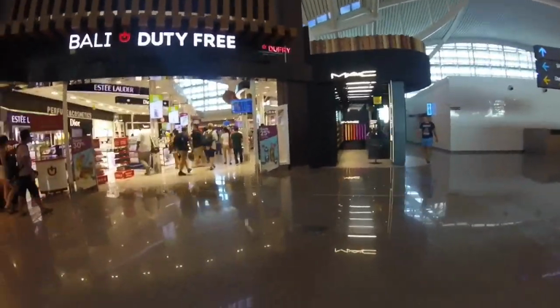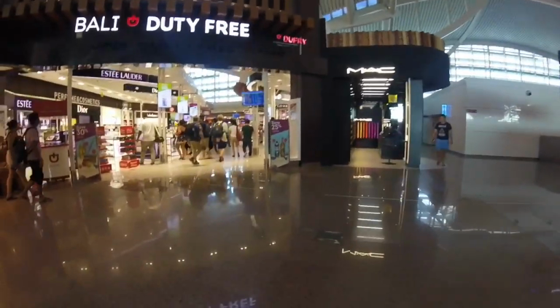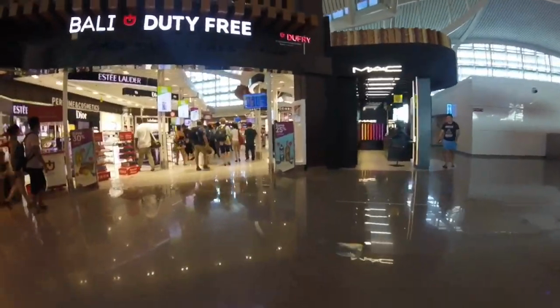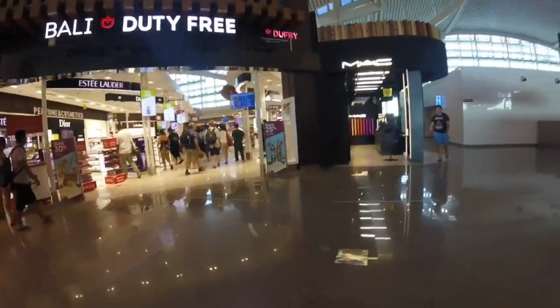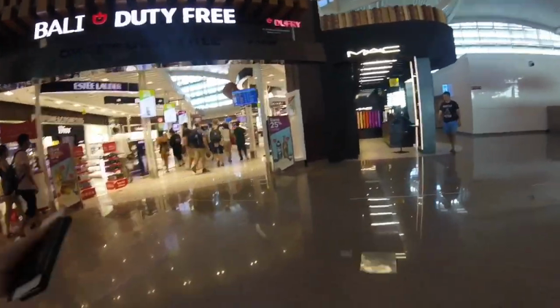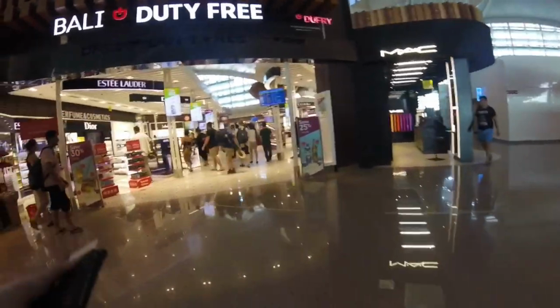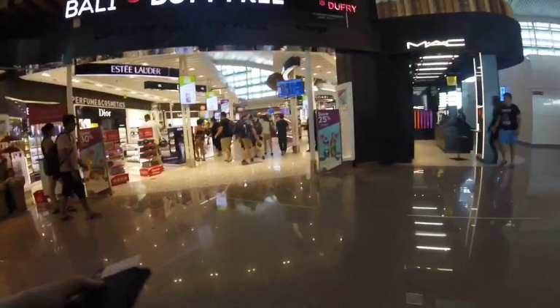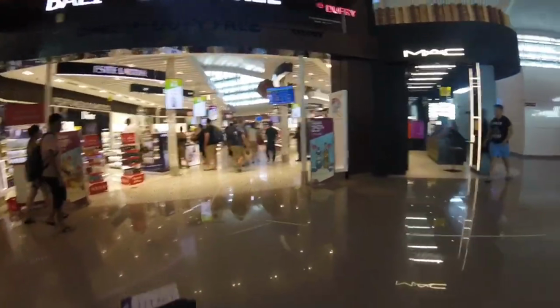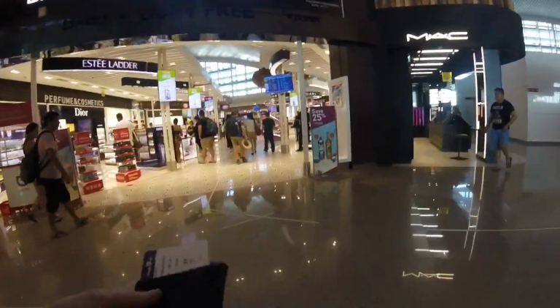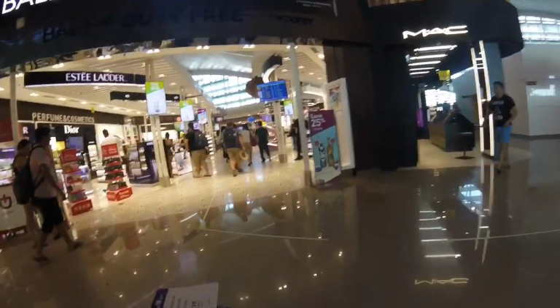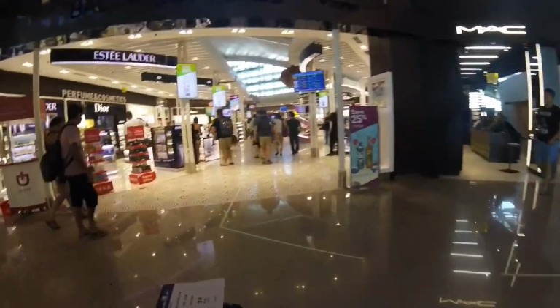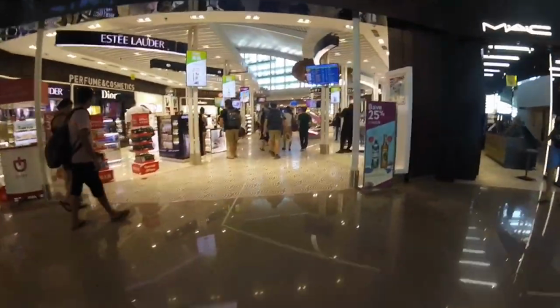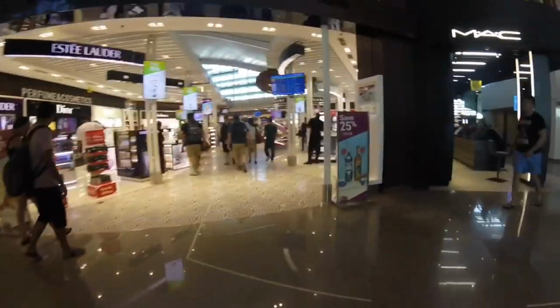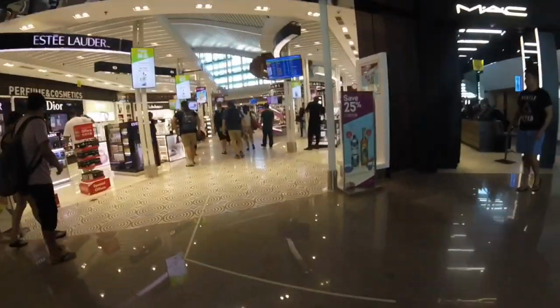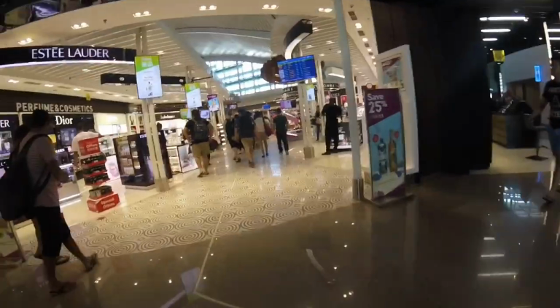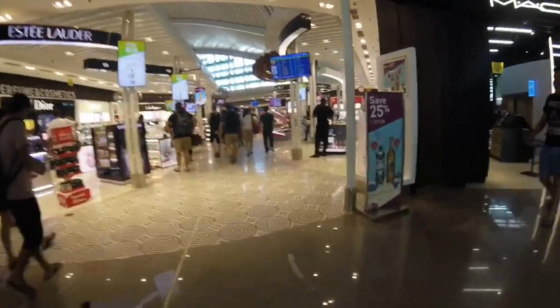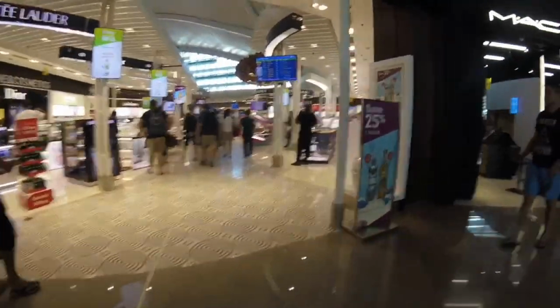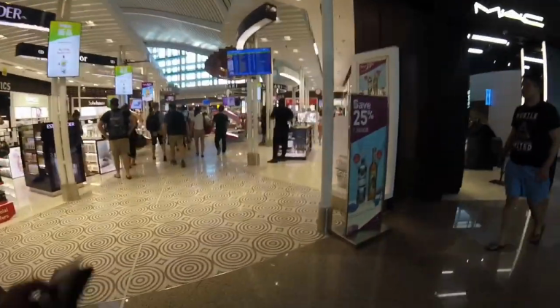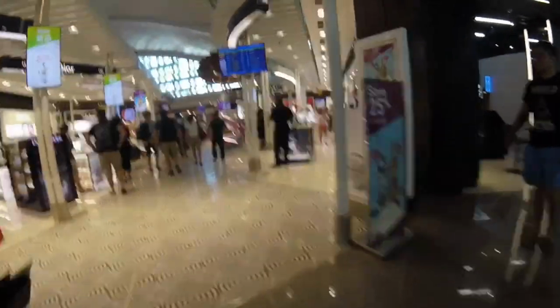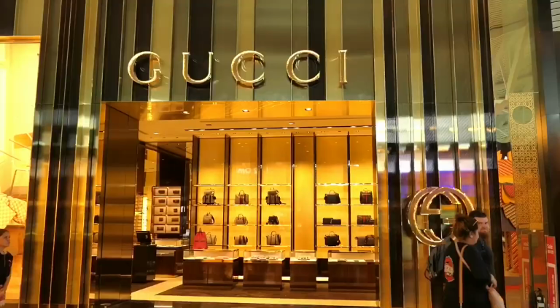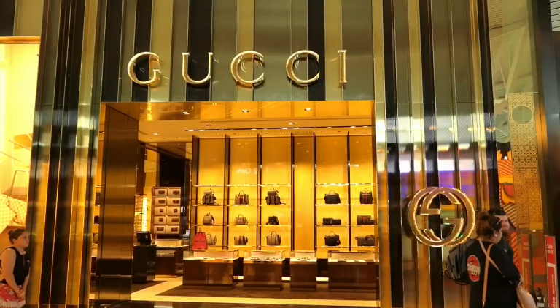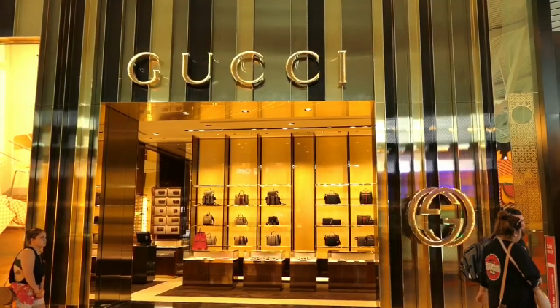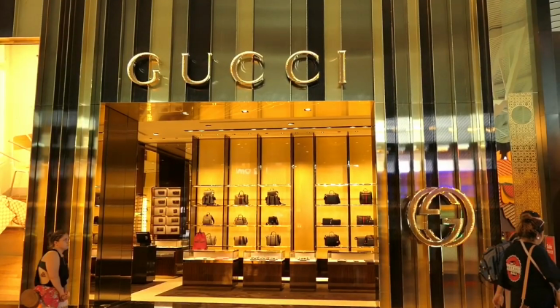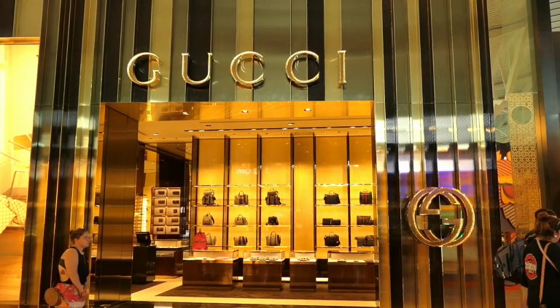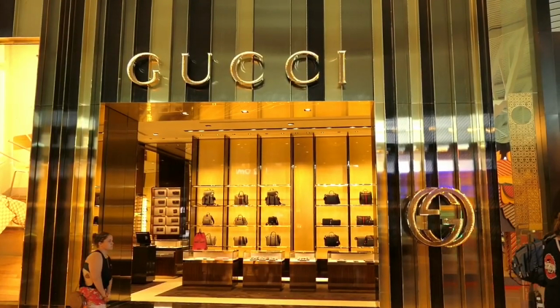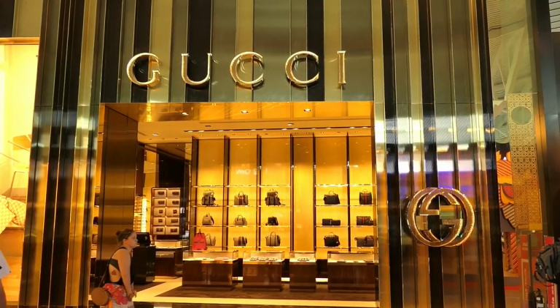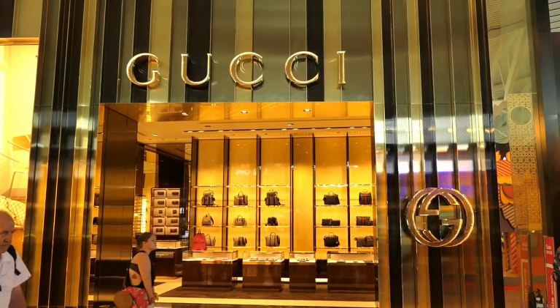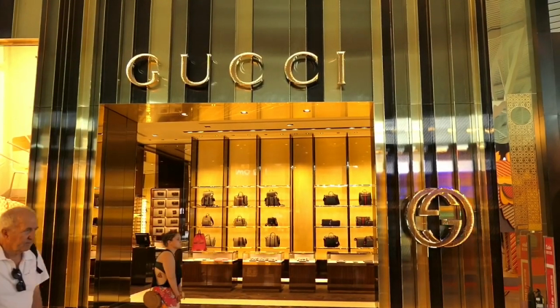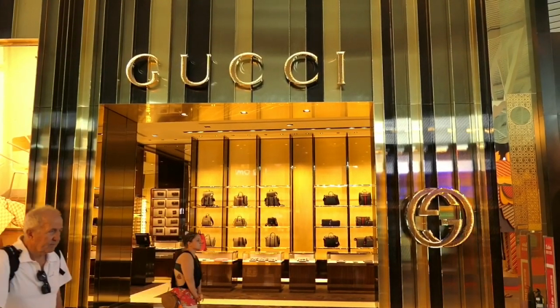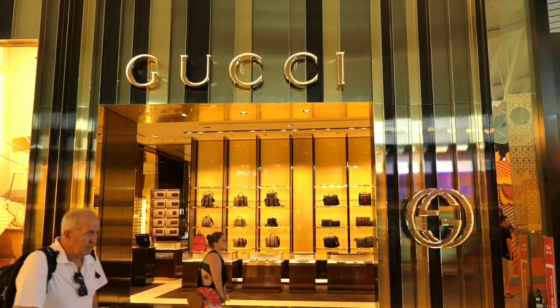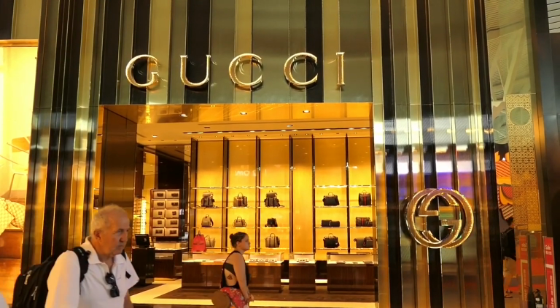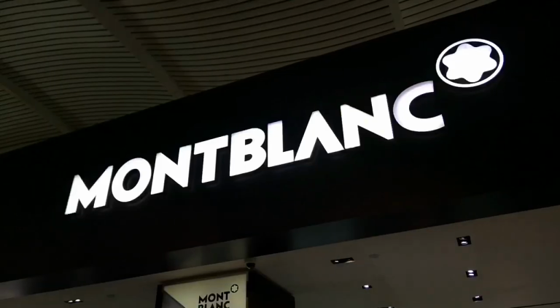The shopping section here in Bali is quite something. There are some really high-end shops here, well outside my budget.